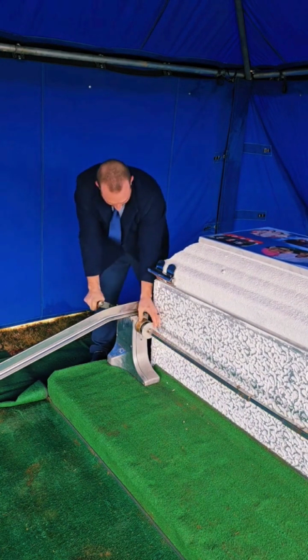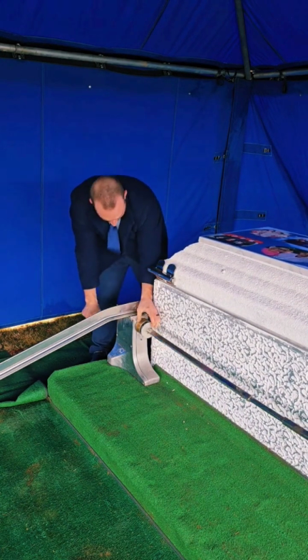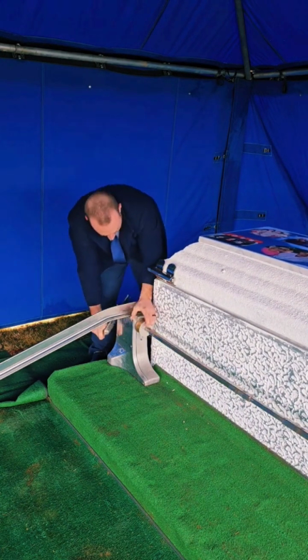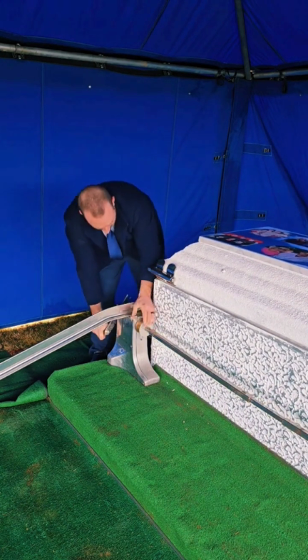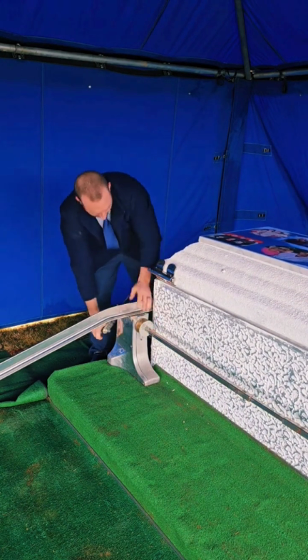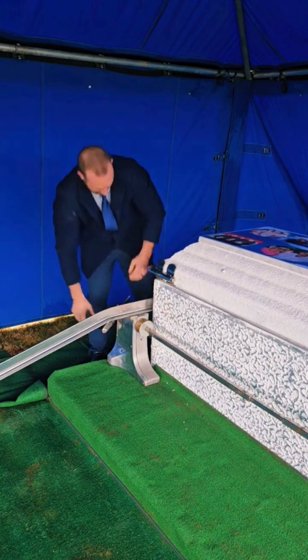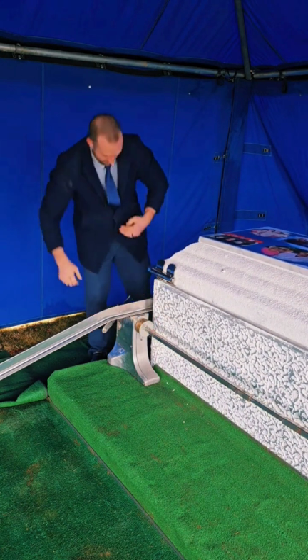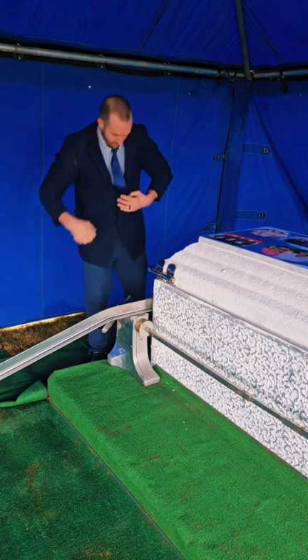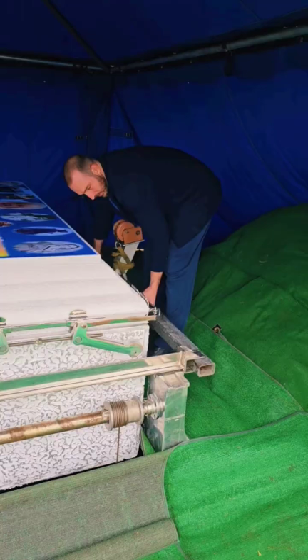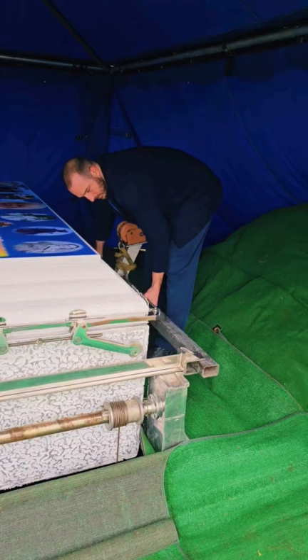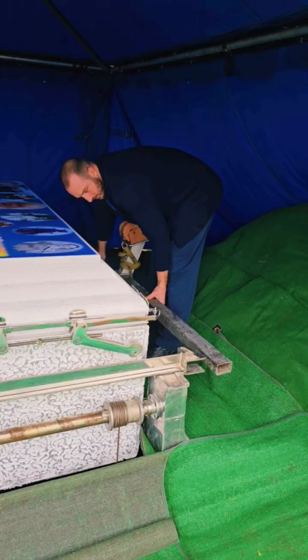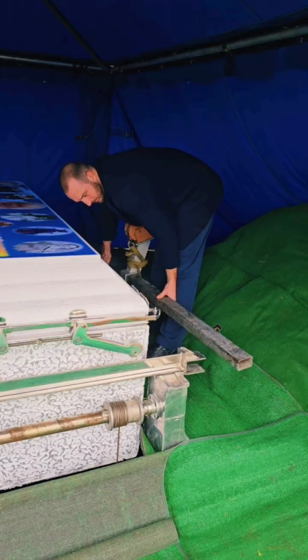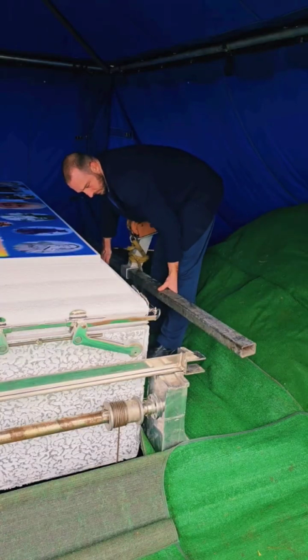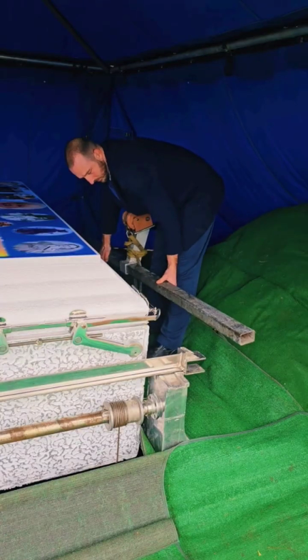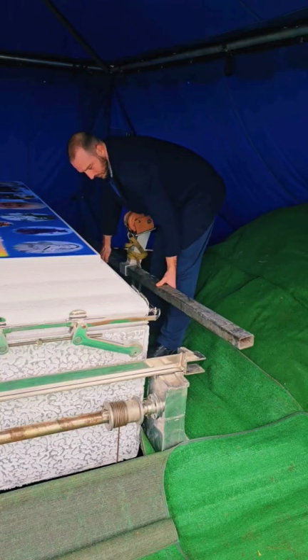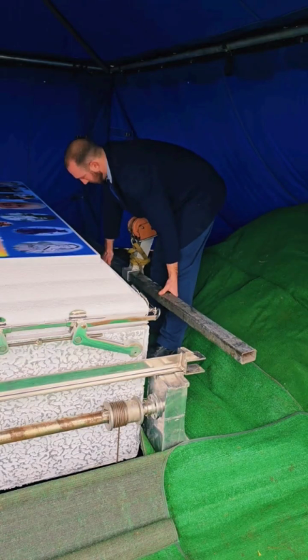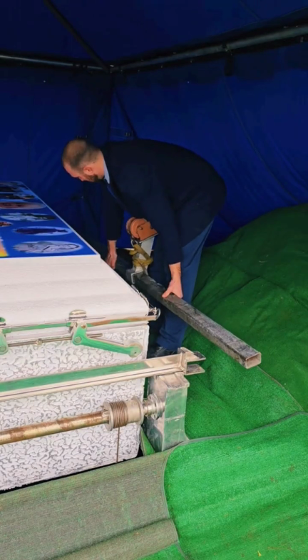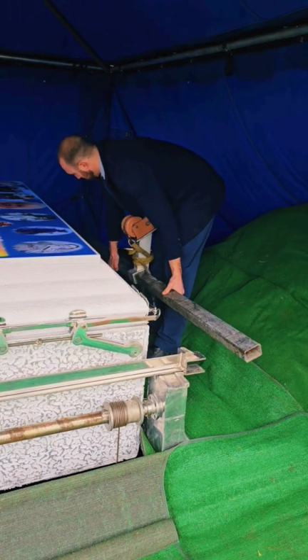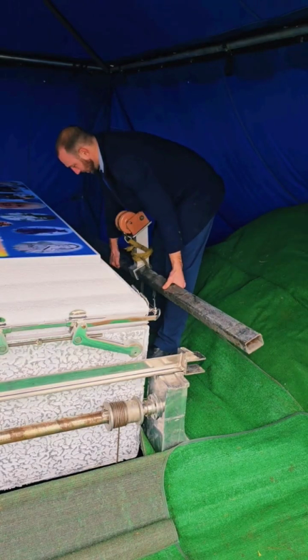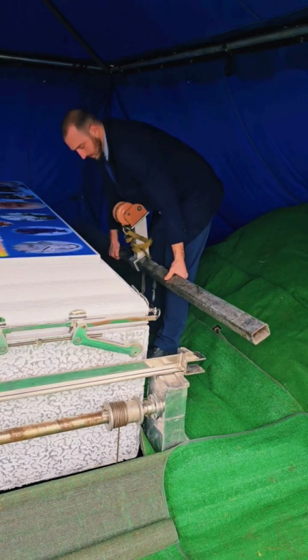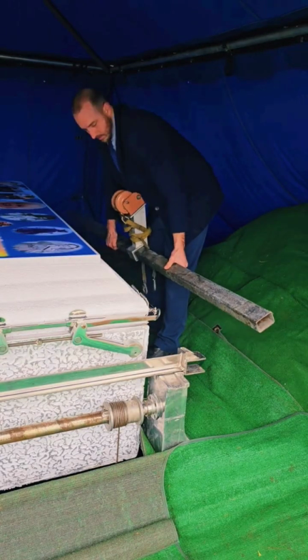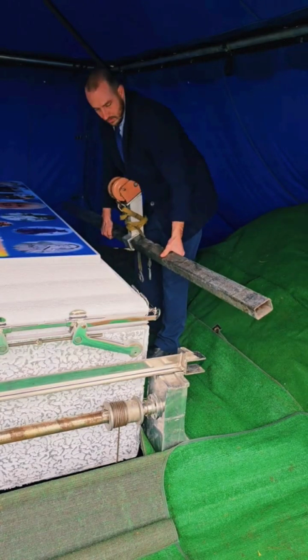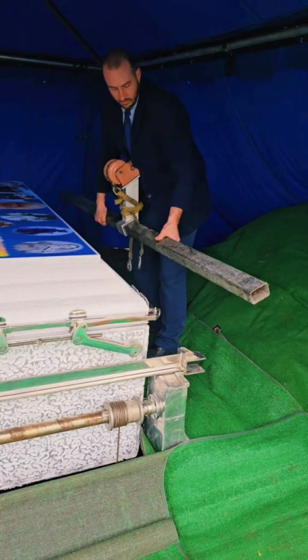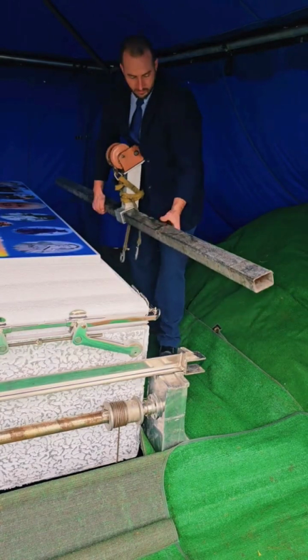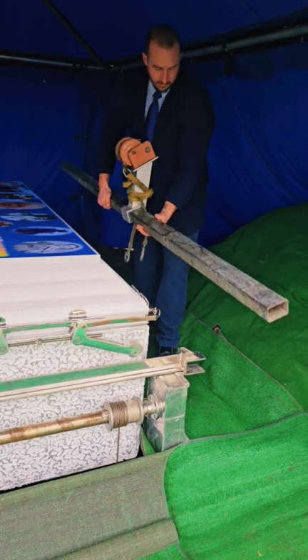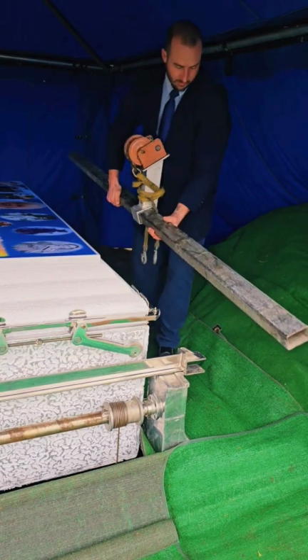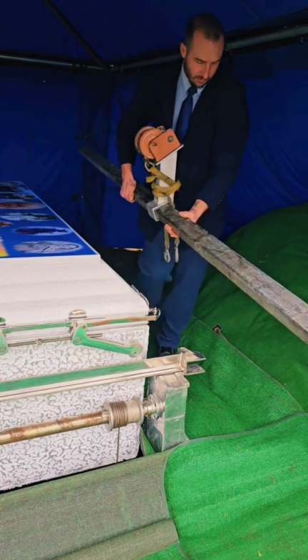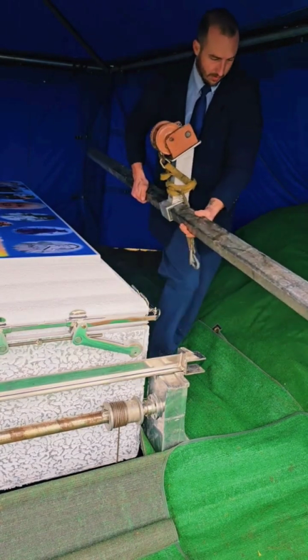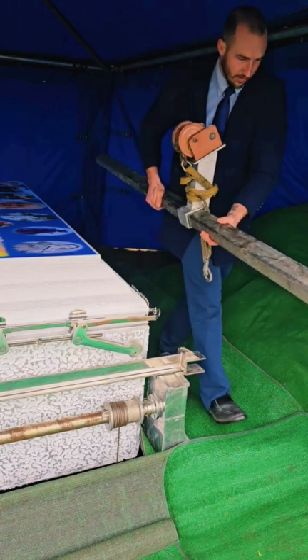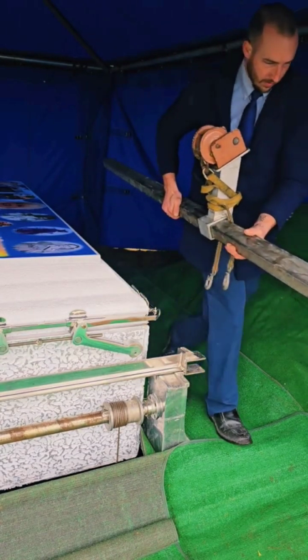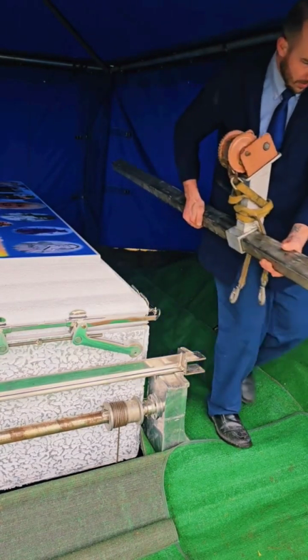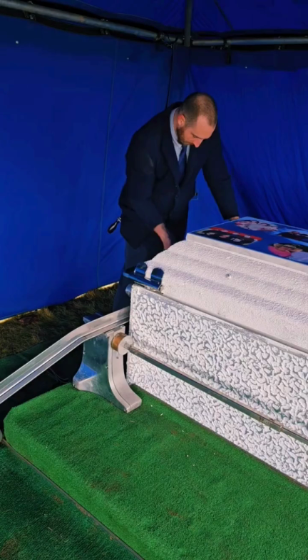We can then remove our lid carriers and lid rails and begin to lower the burial vault.